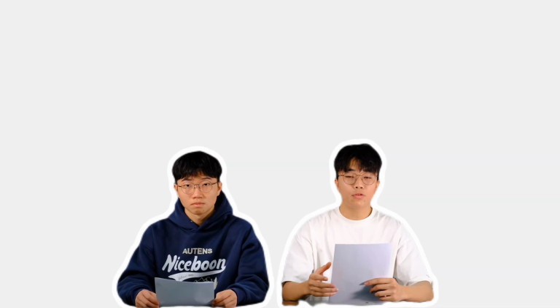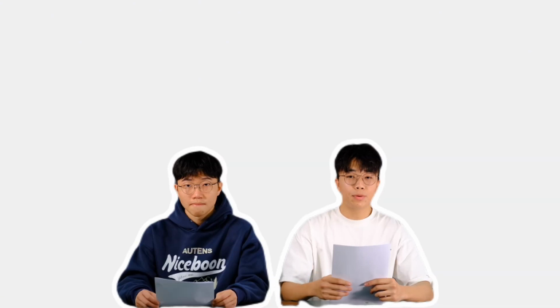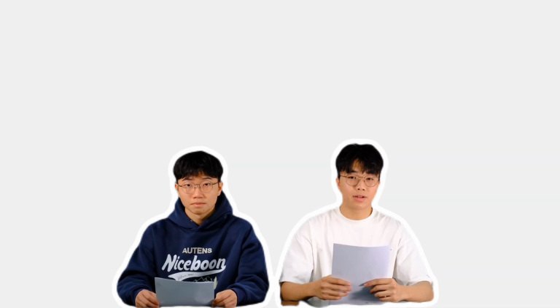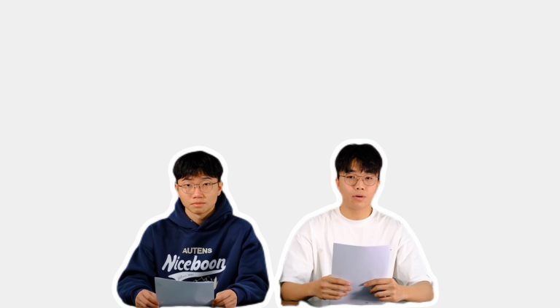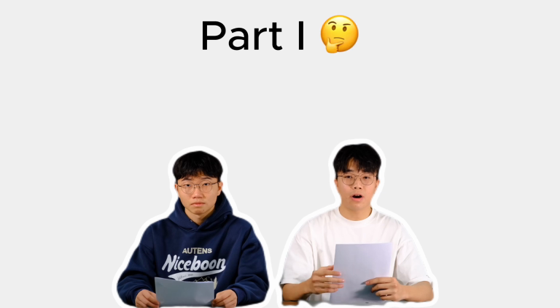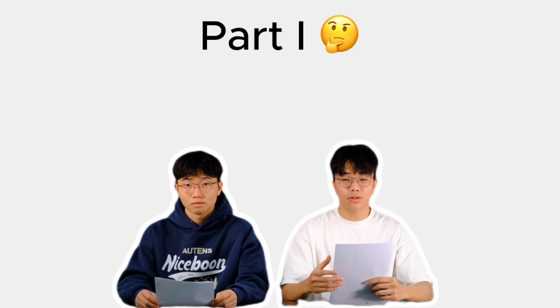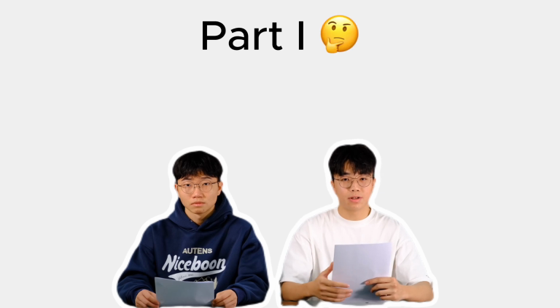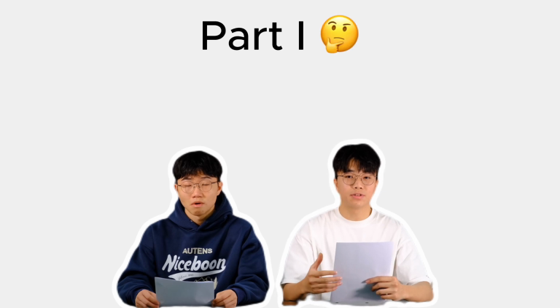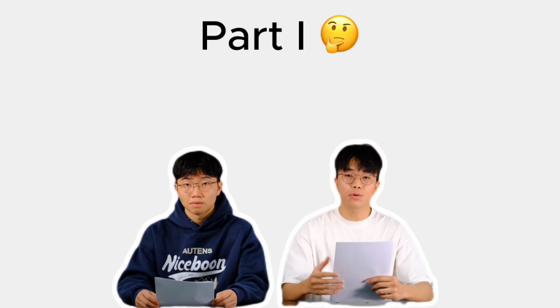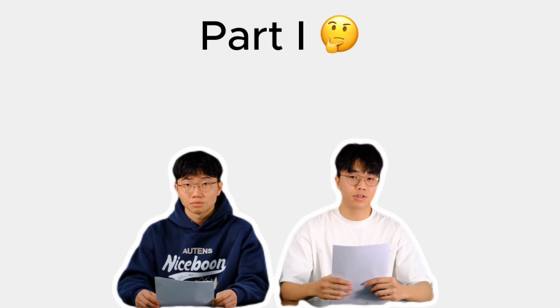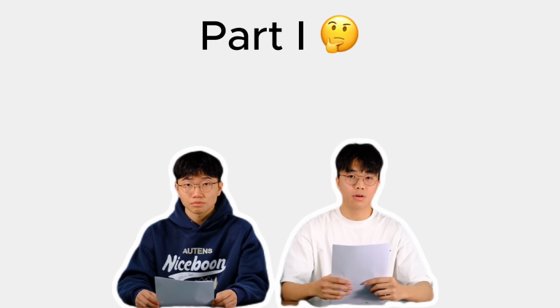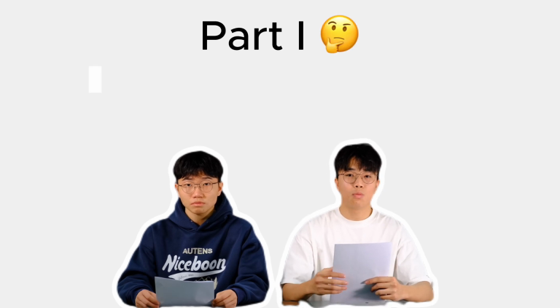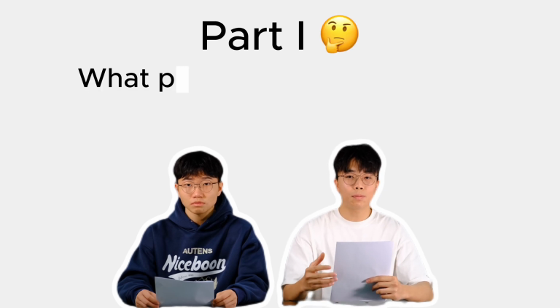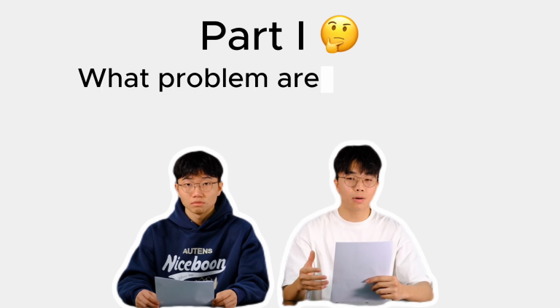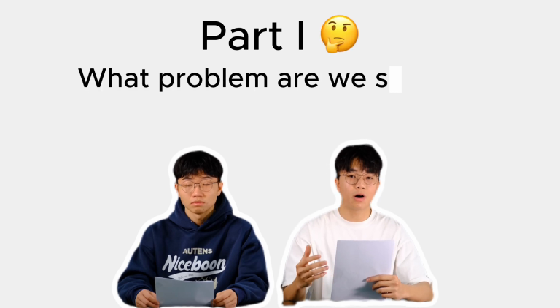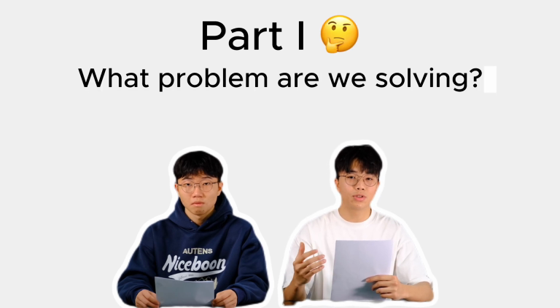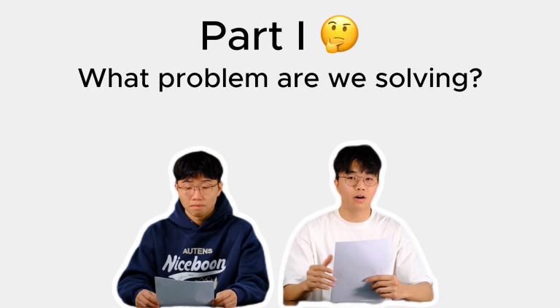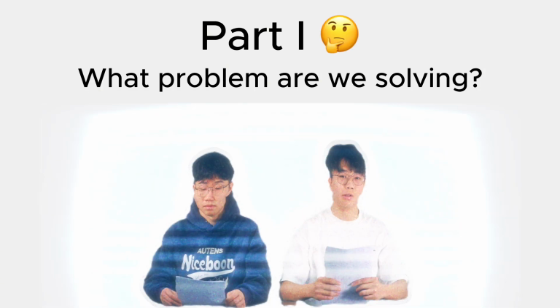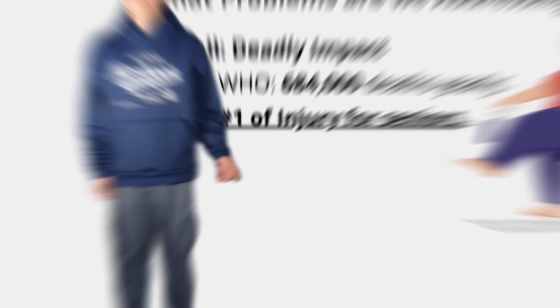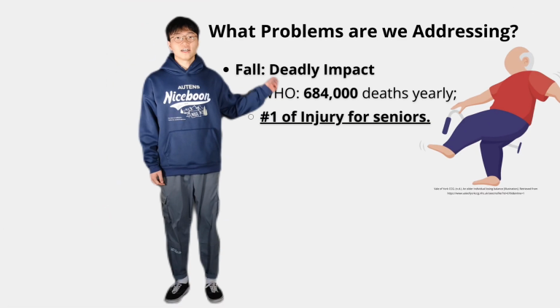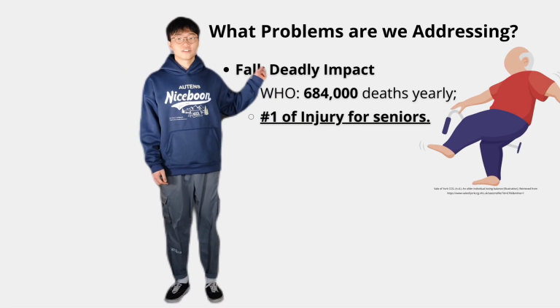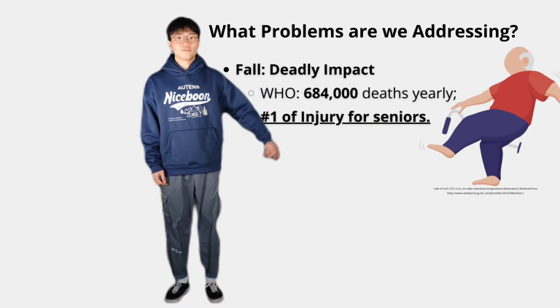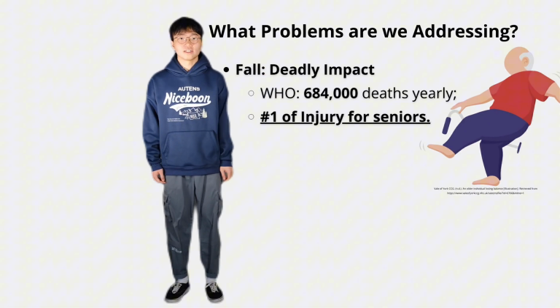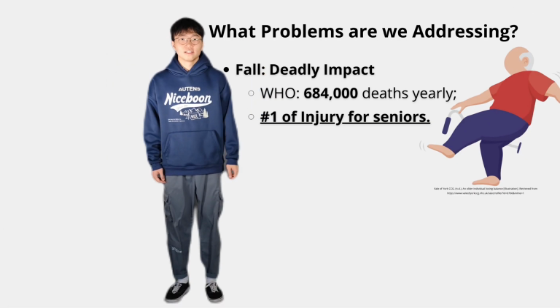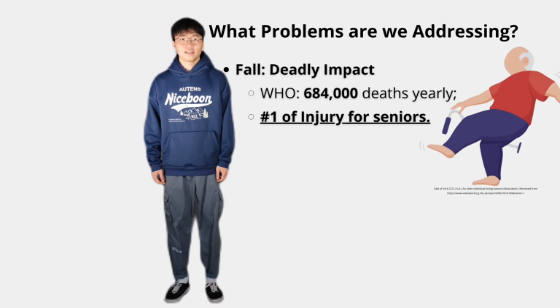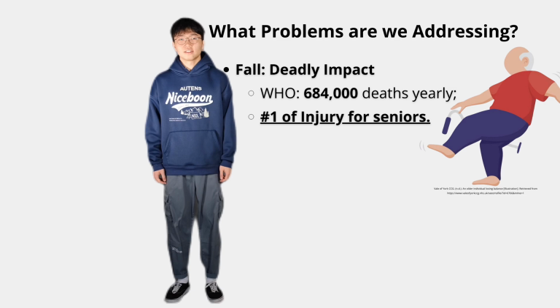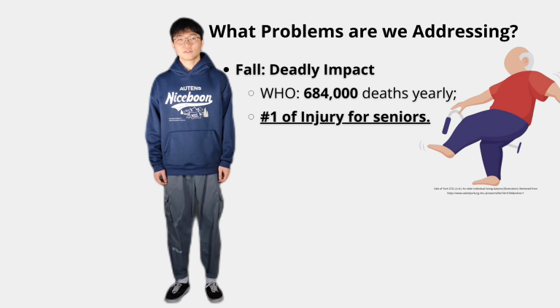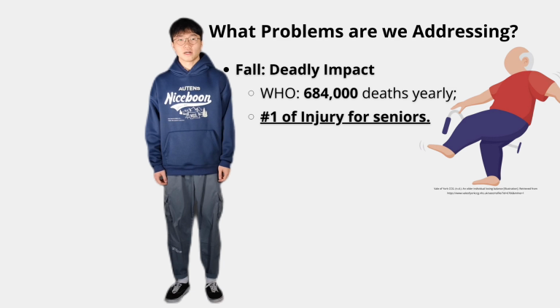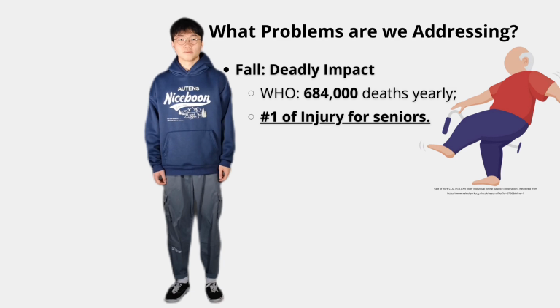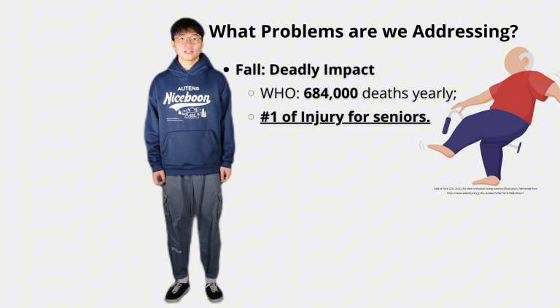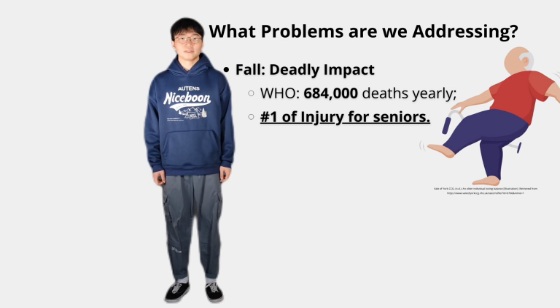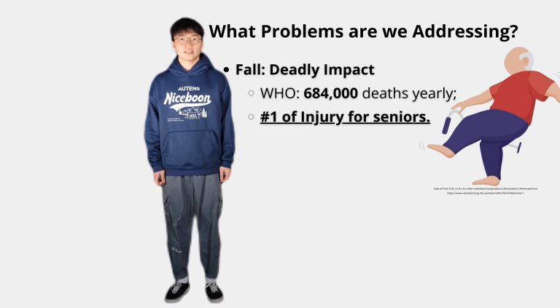Before we built a tail, we asked ourselves a simple question: what problem are we solving? The answer — falling. Yes, it sounds minor, but it can be deadly.